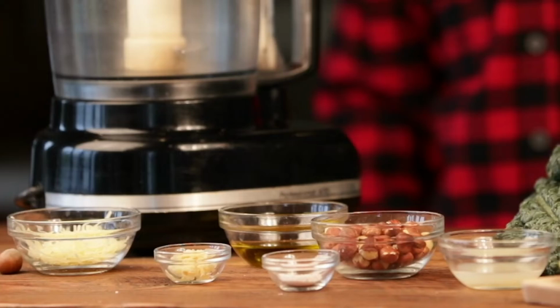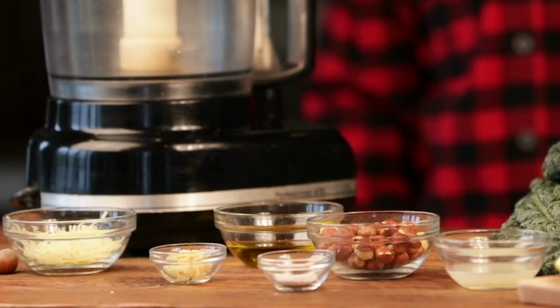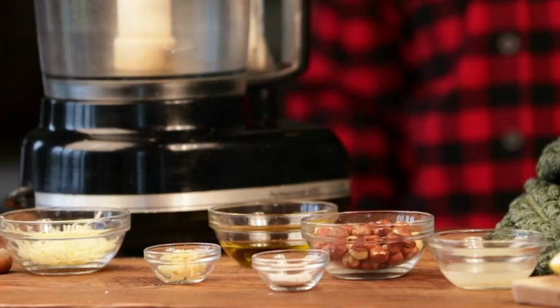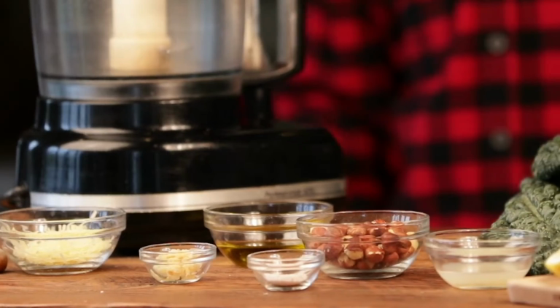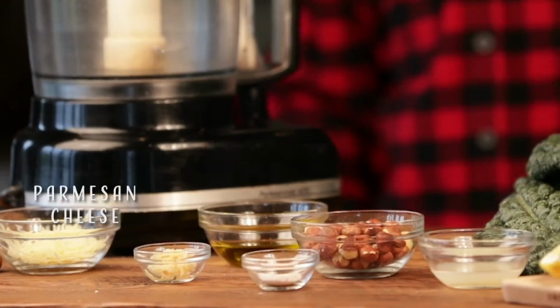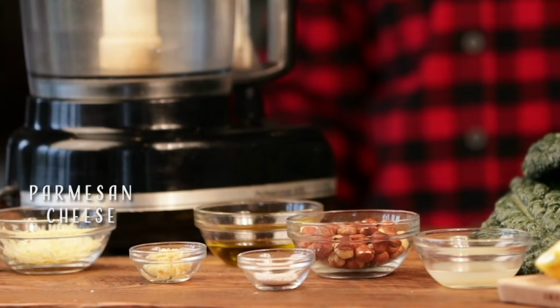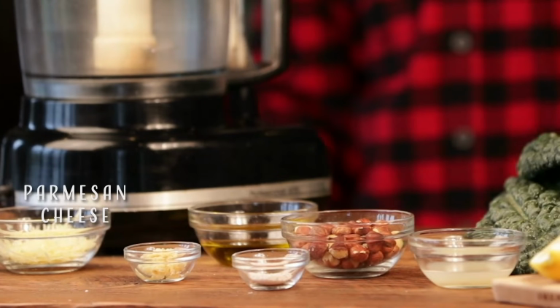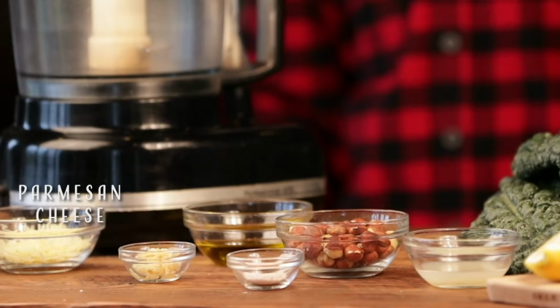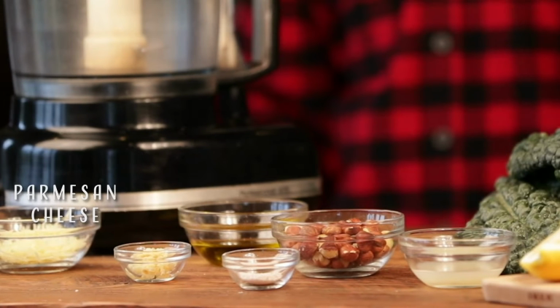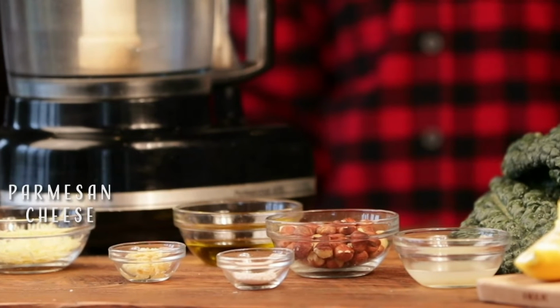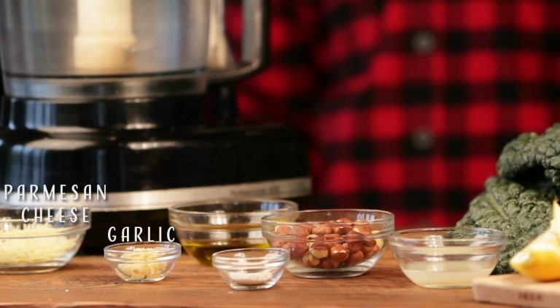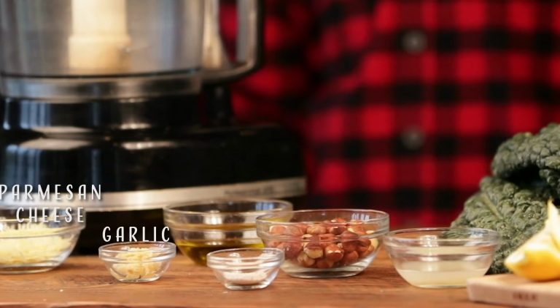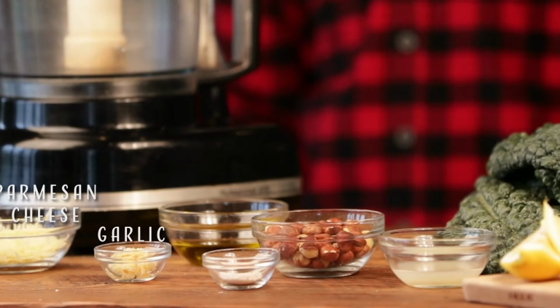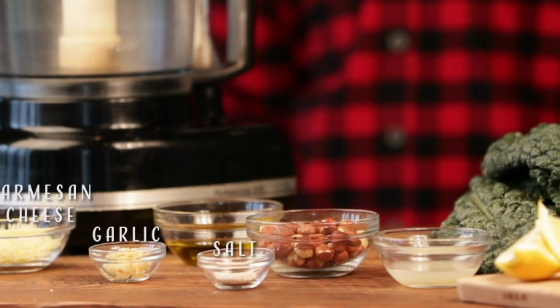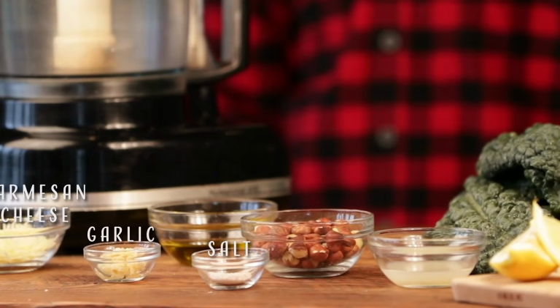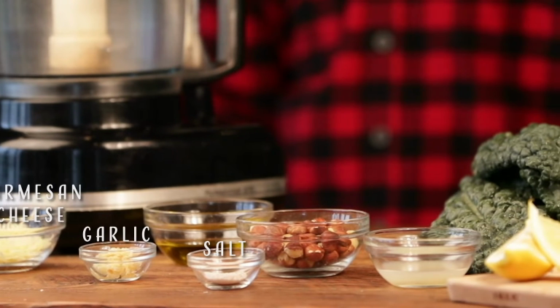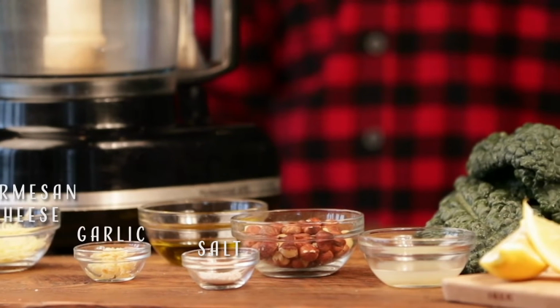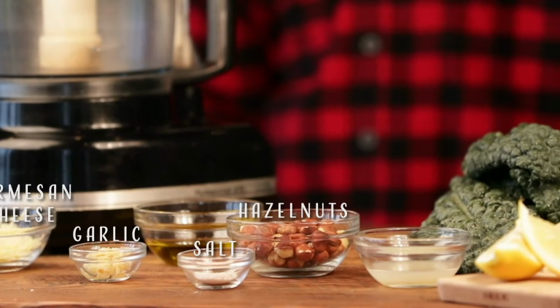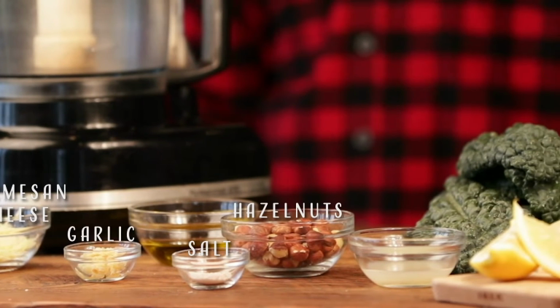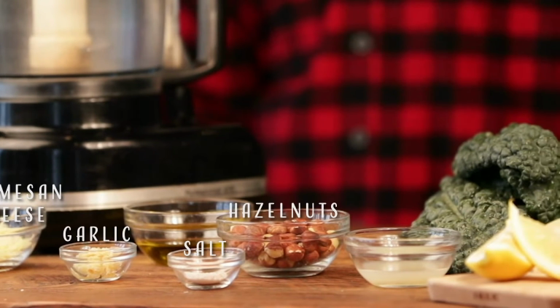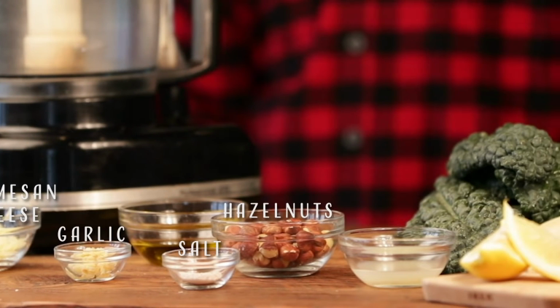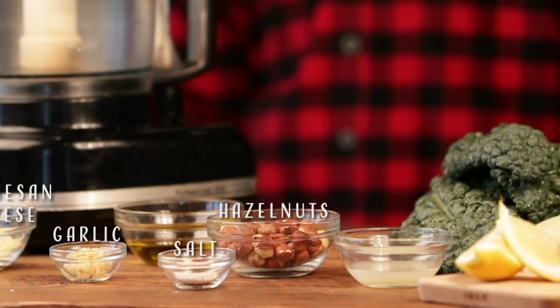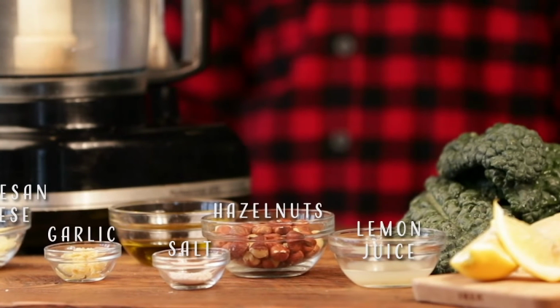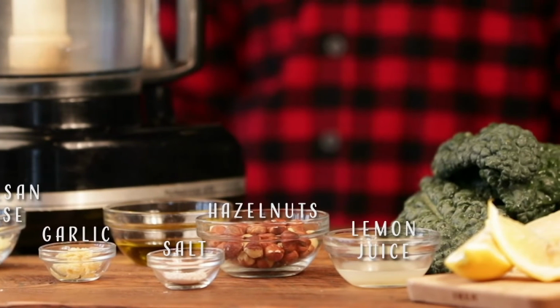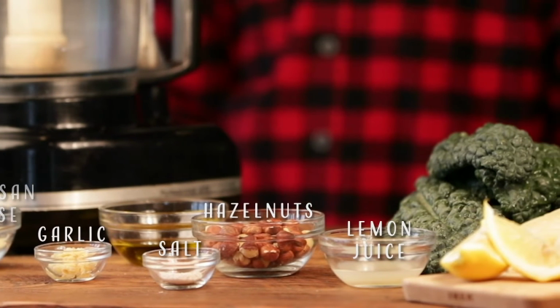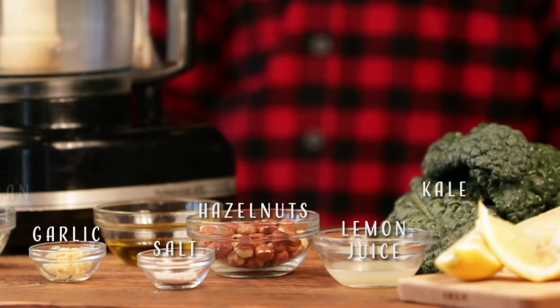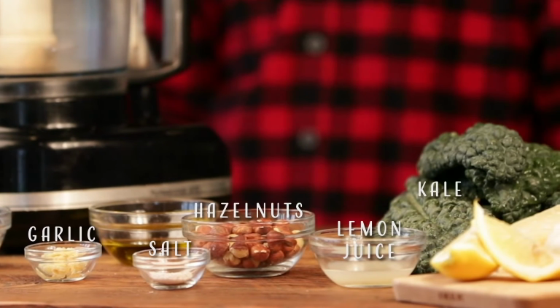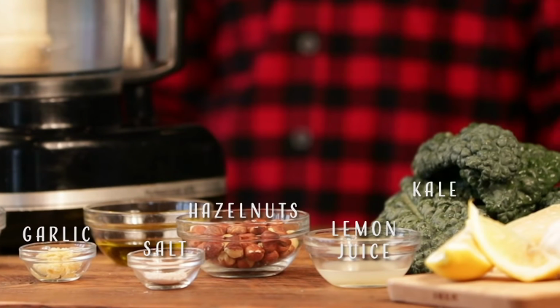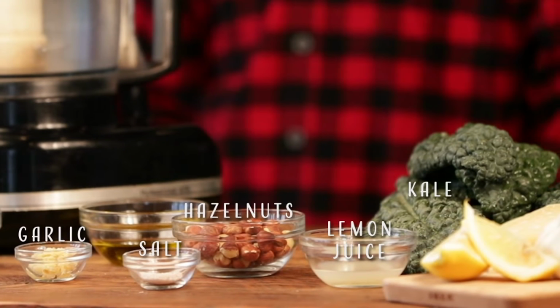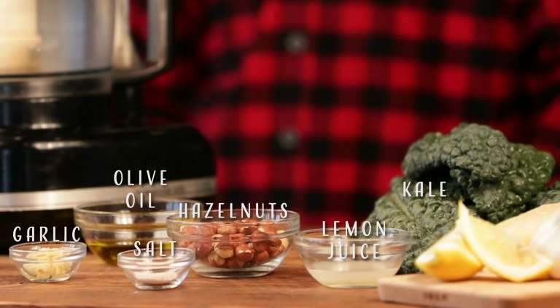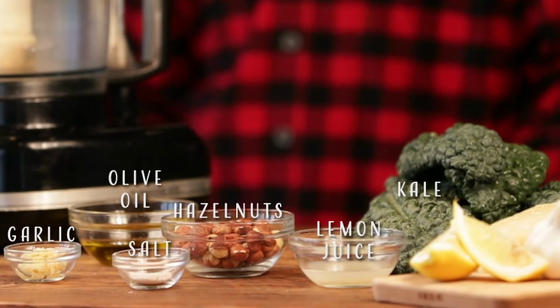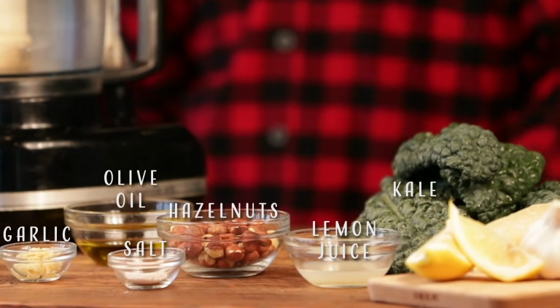All you need is Parmesan cheese, garlic, salt, hazelnuts, lemon juice, kale, and olive oil.